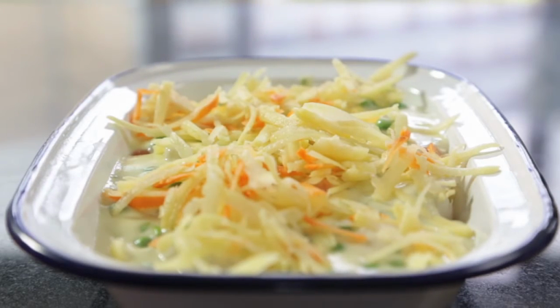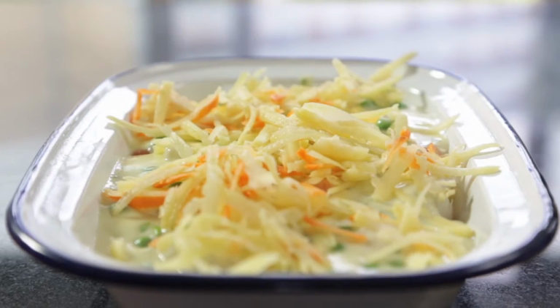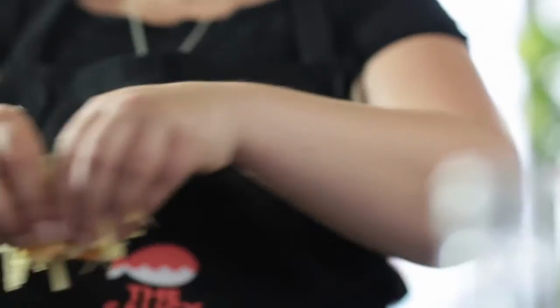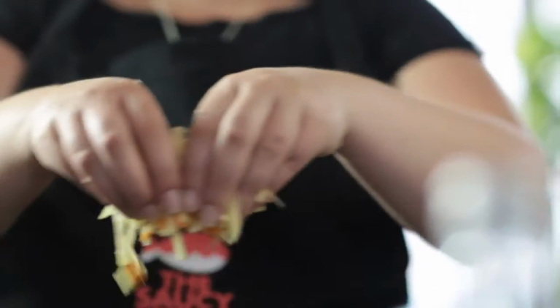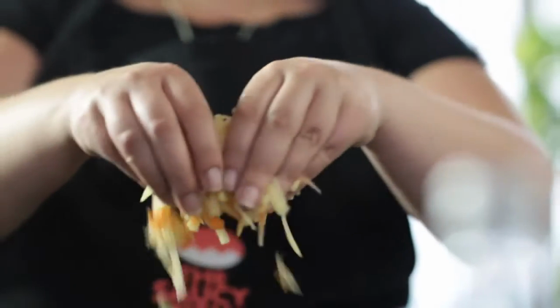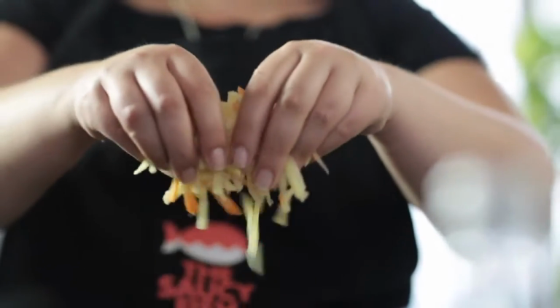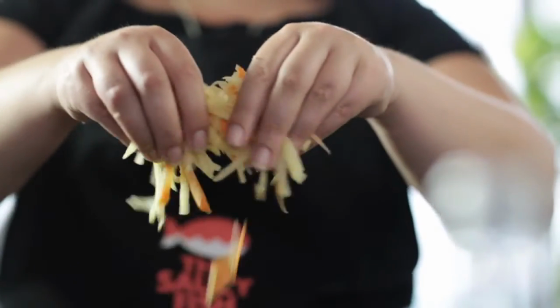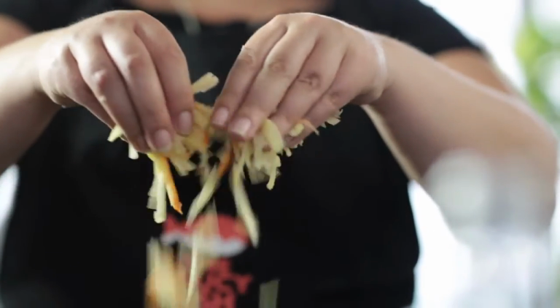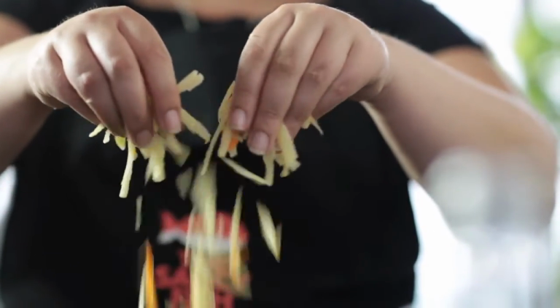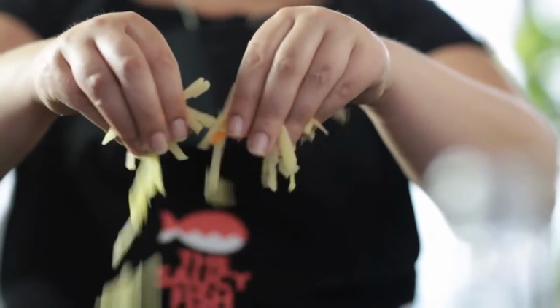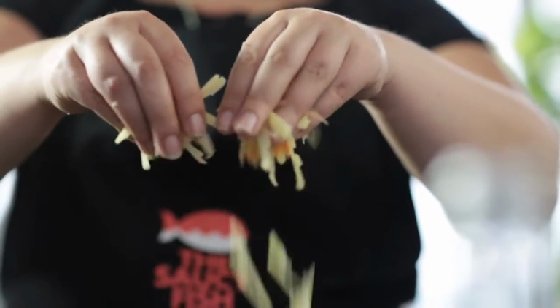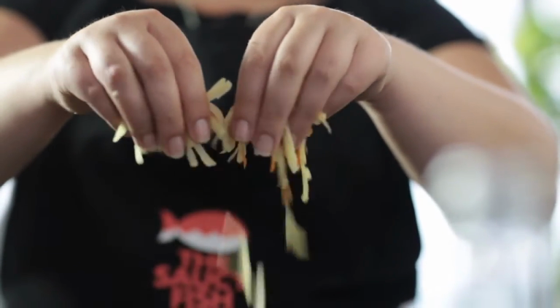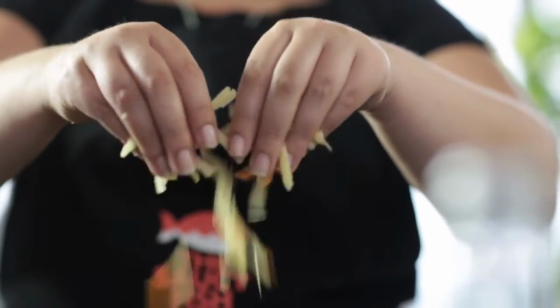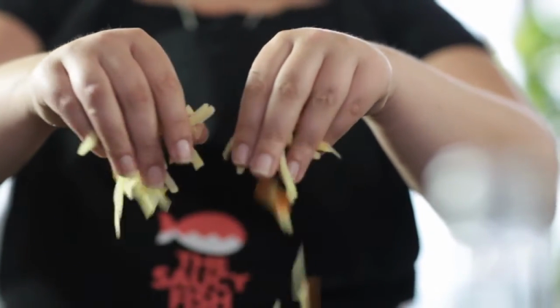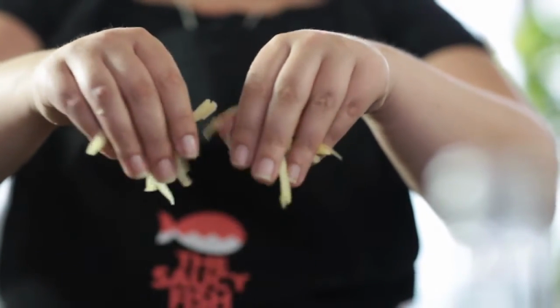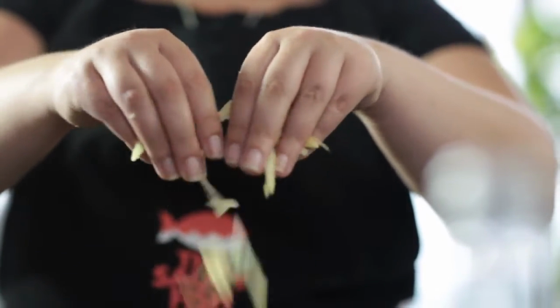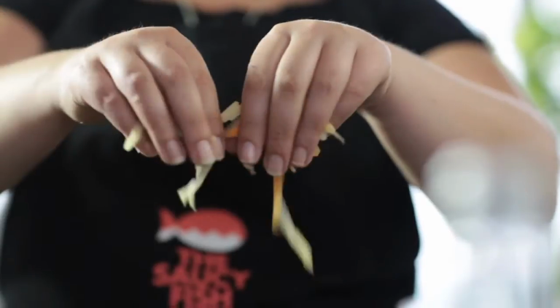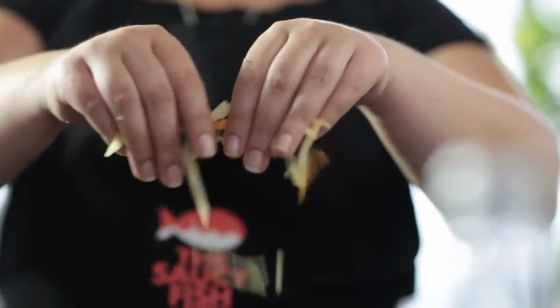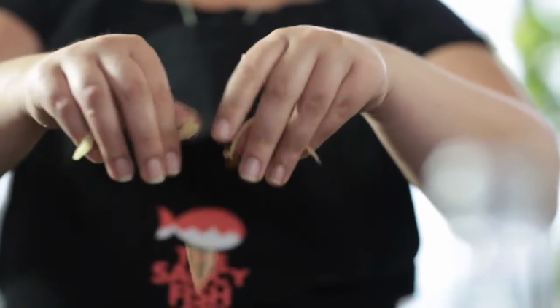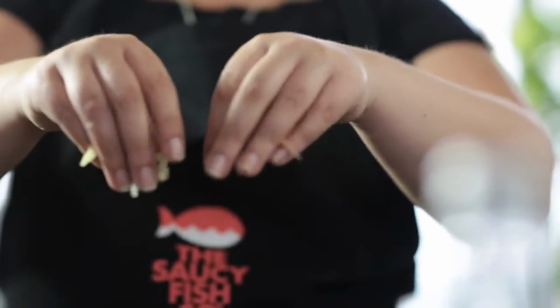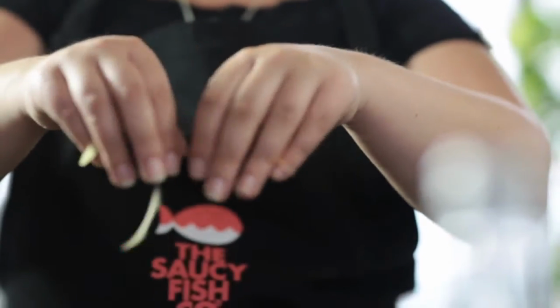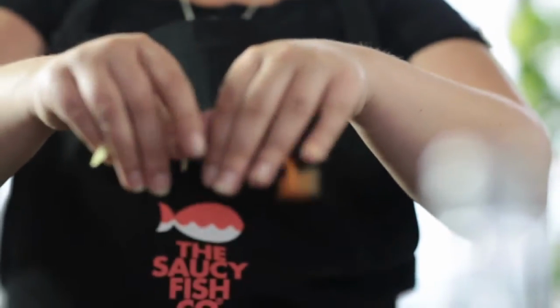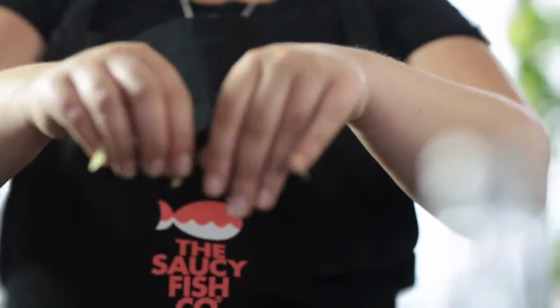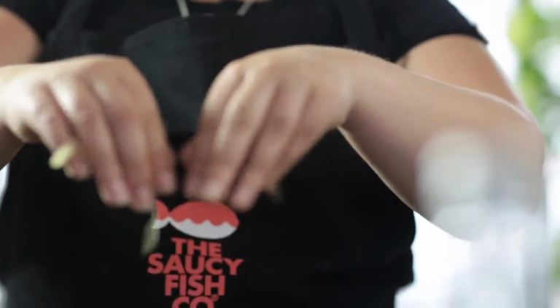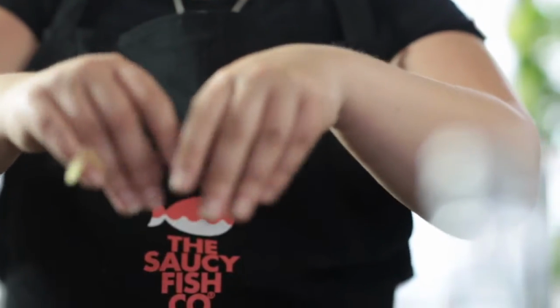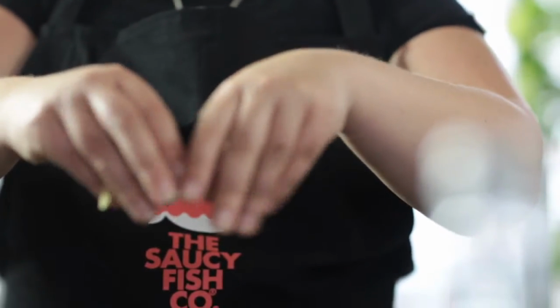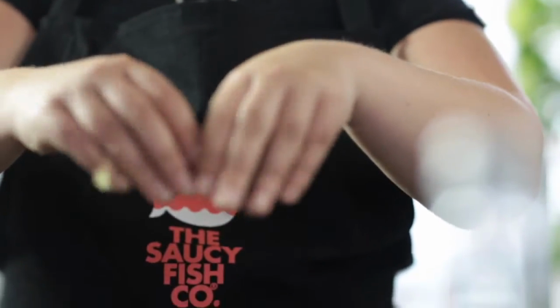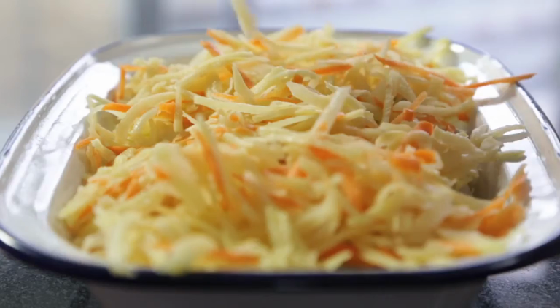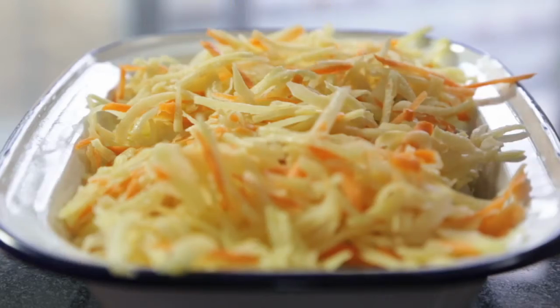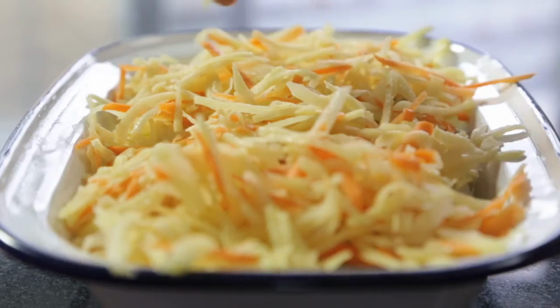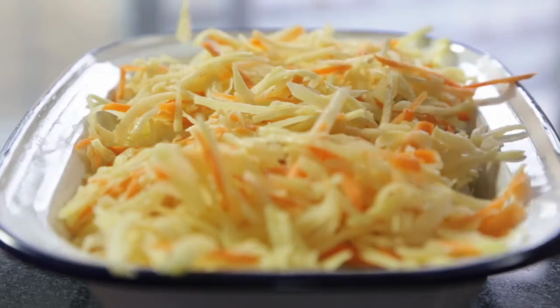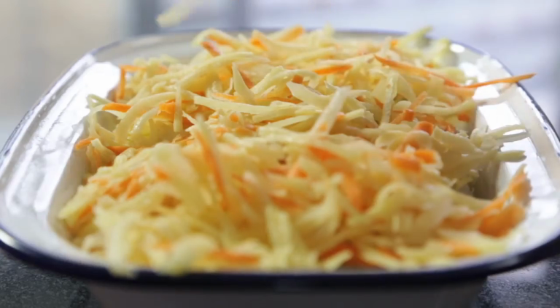Add to the top of your fish pie and transfer to the oven at 180 degrees for around 30 to 40 minutes.